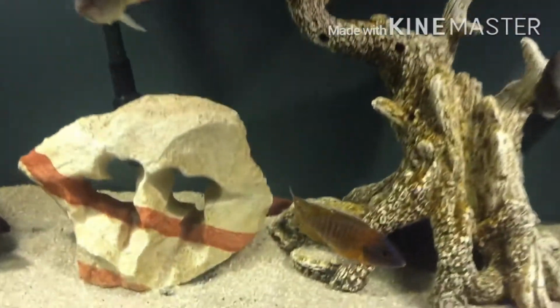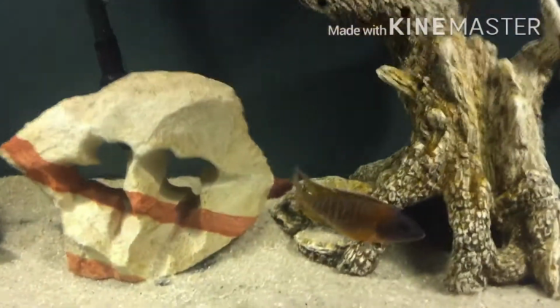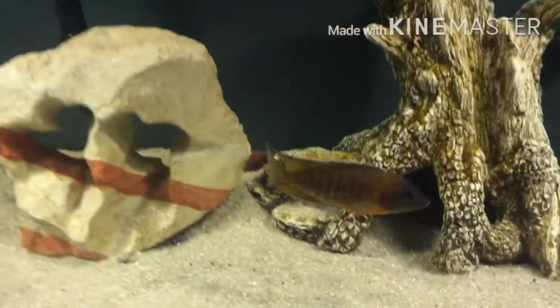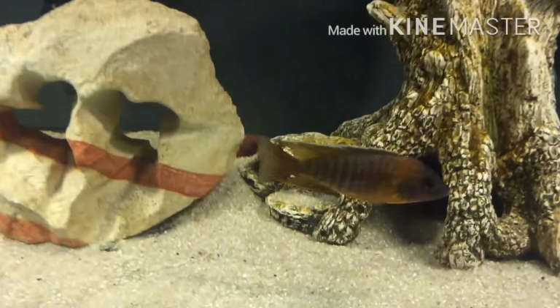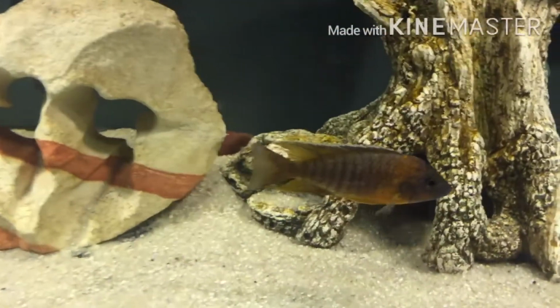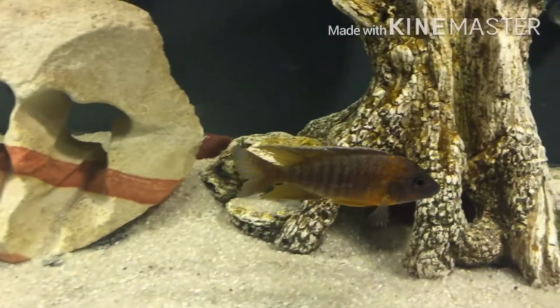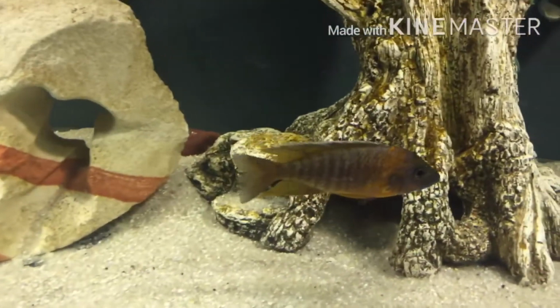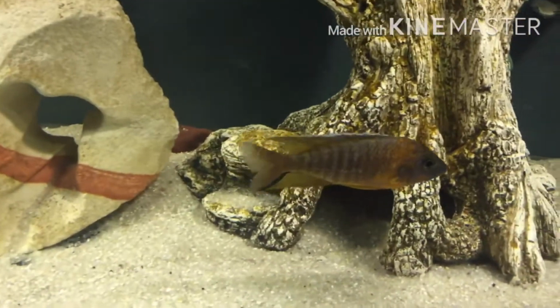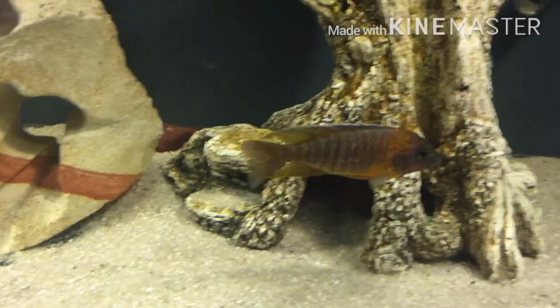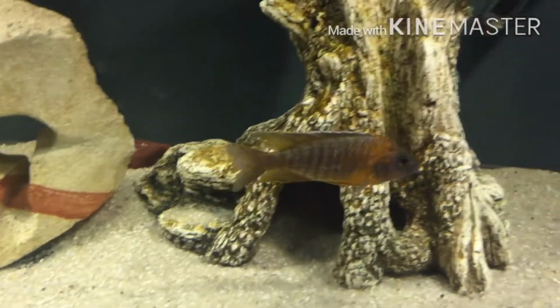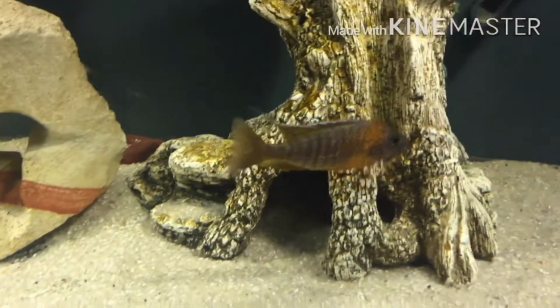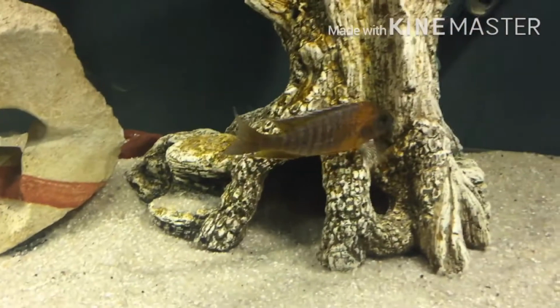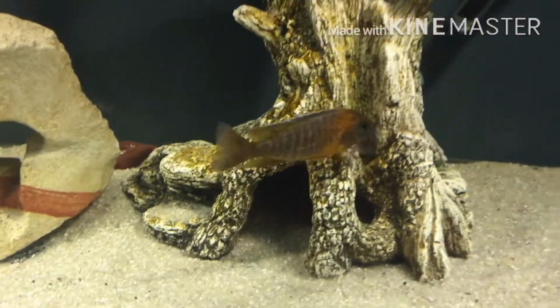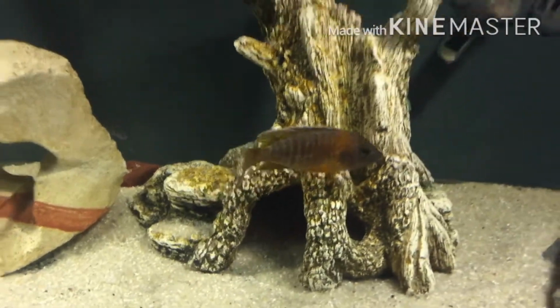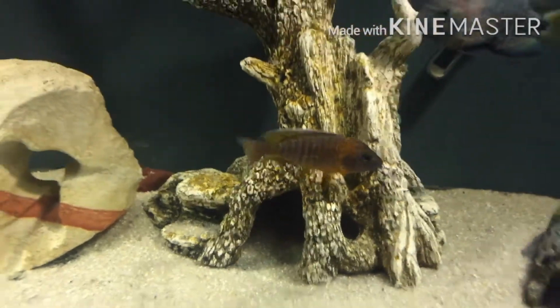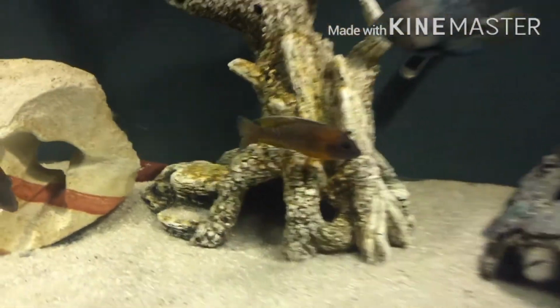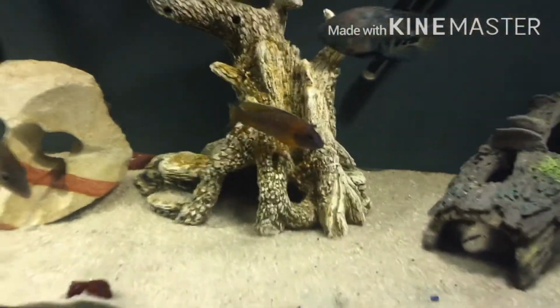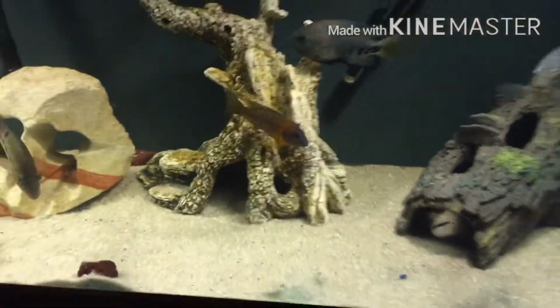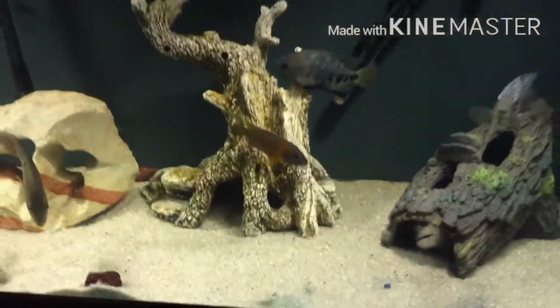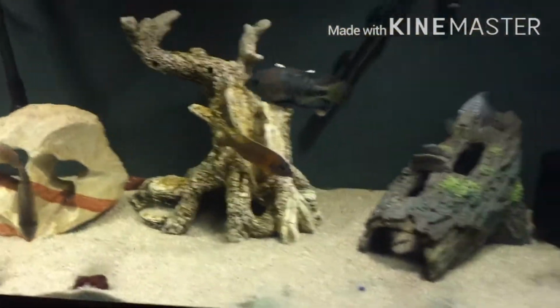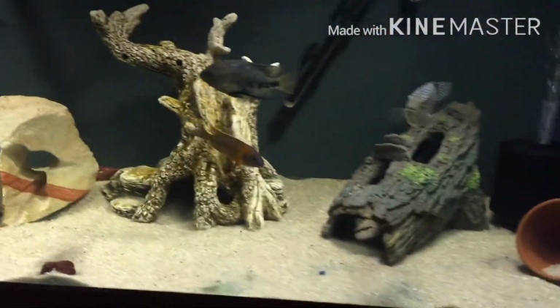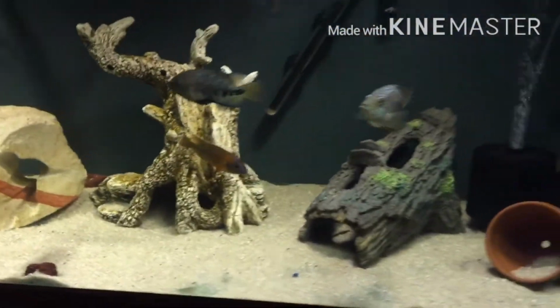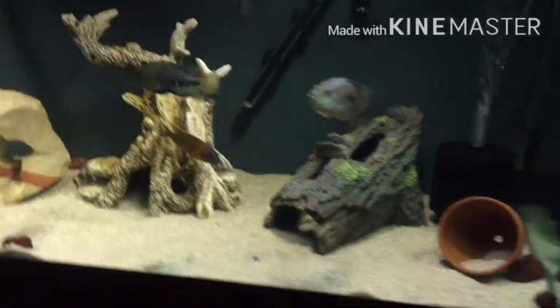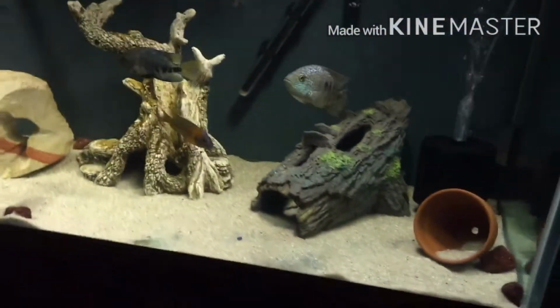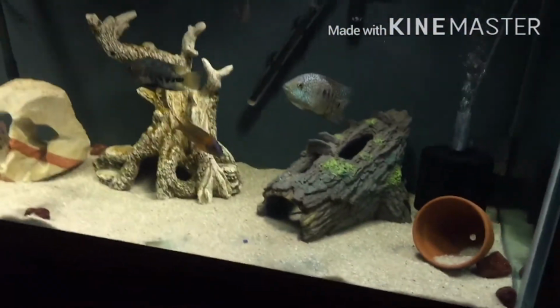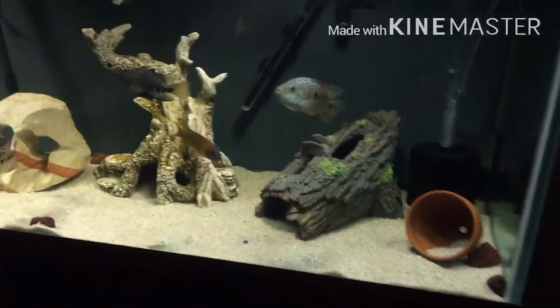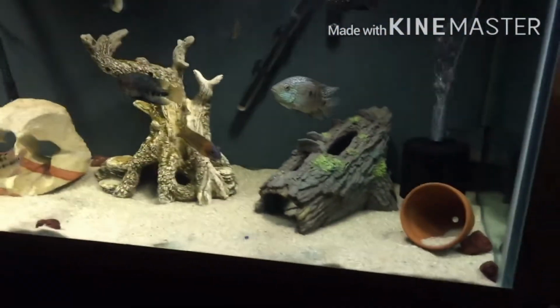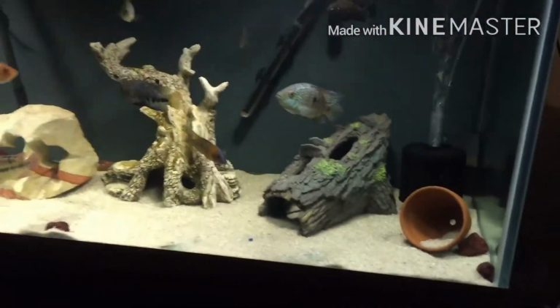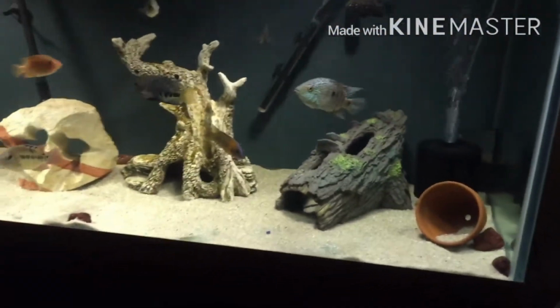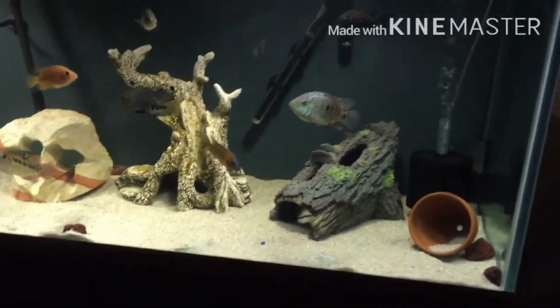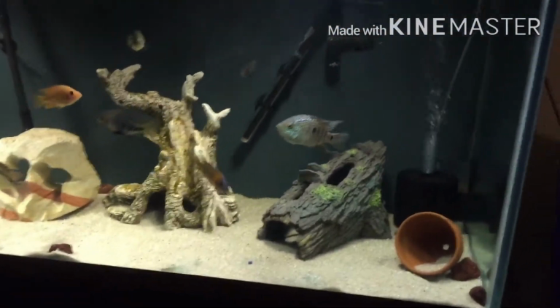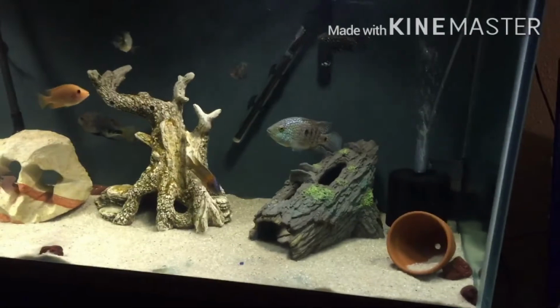Got my peacock there. I had to remove the female because she's holding. He didn't waste no time.